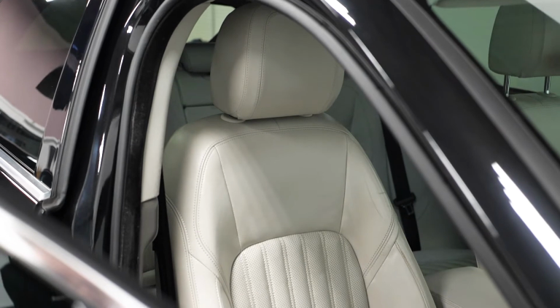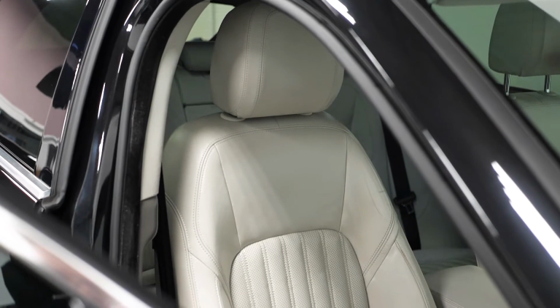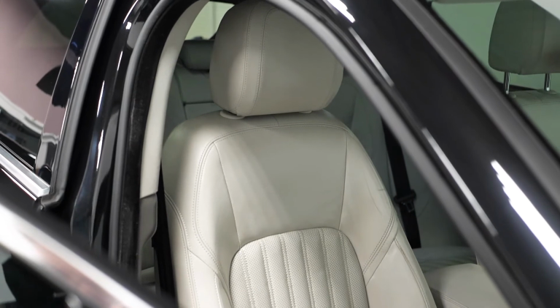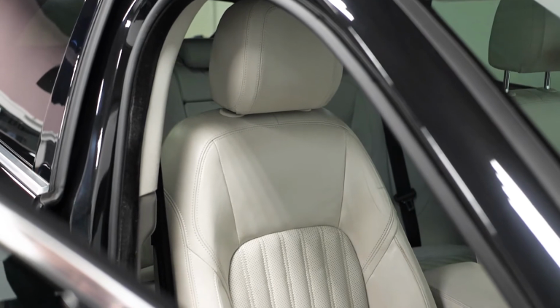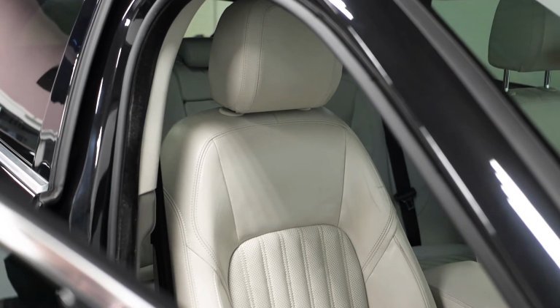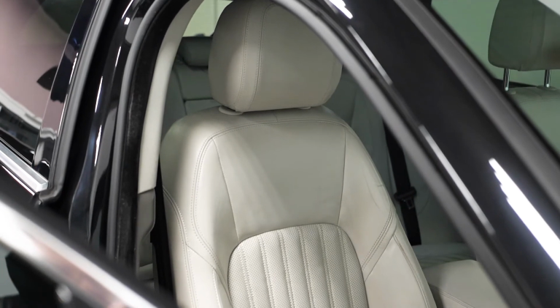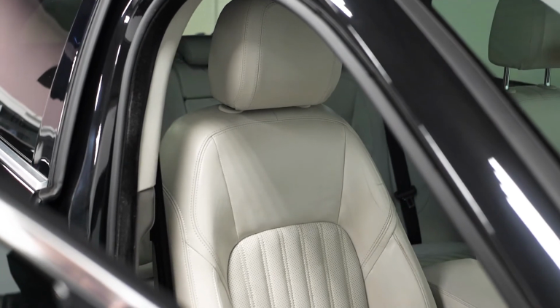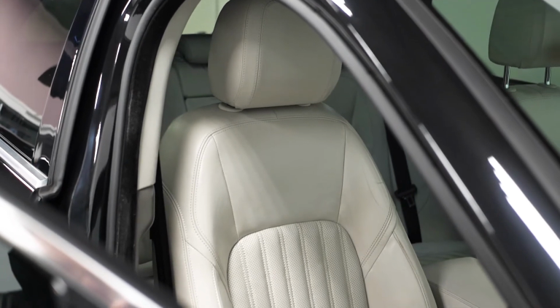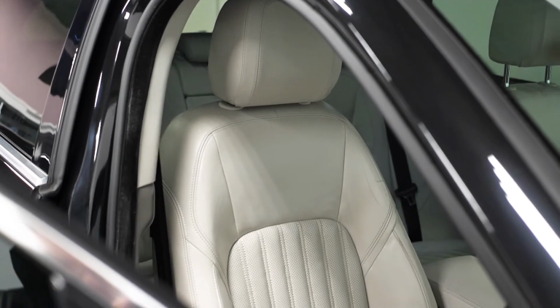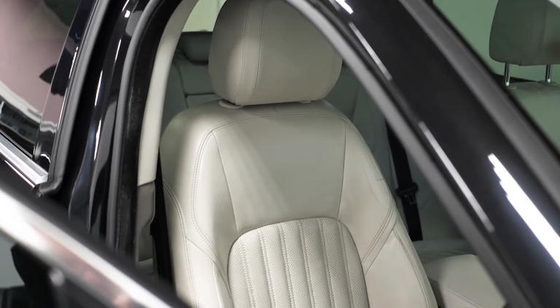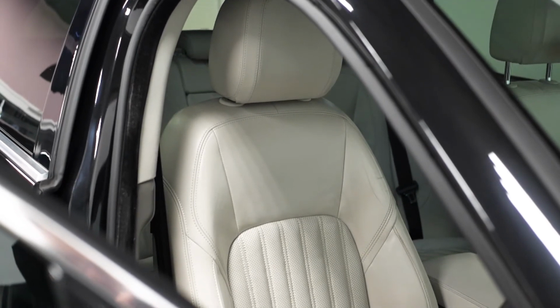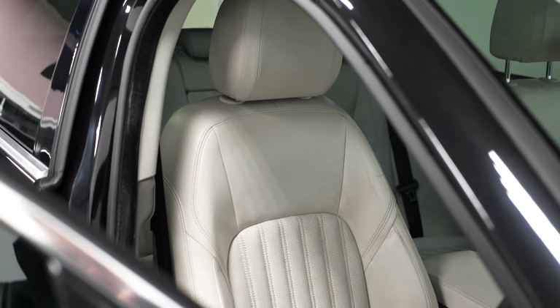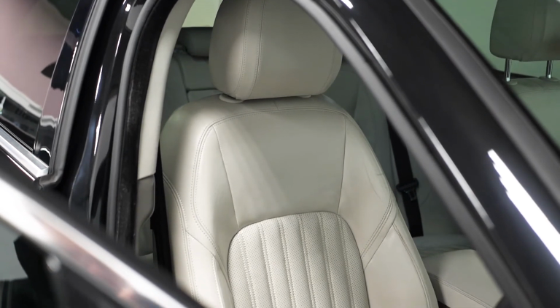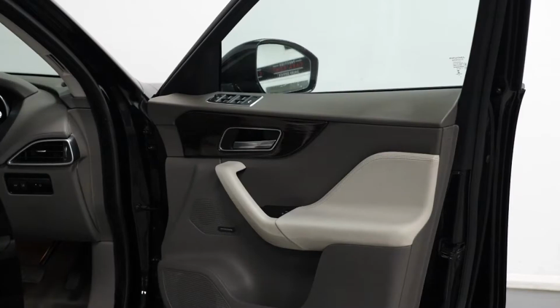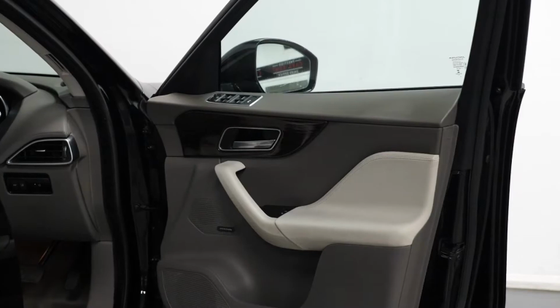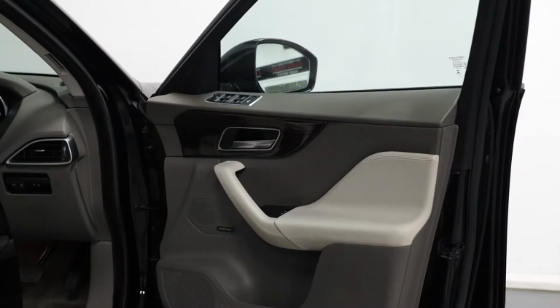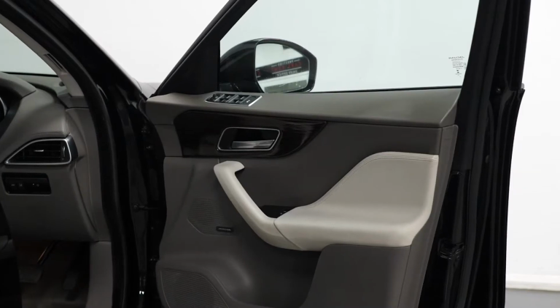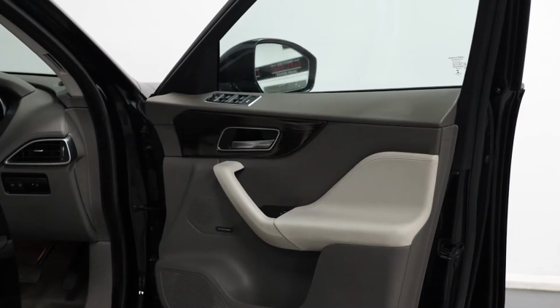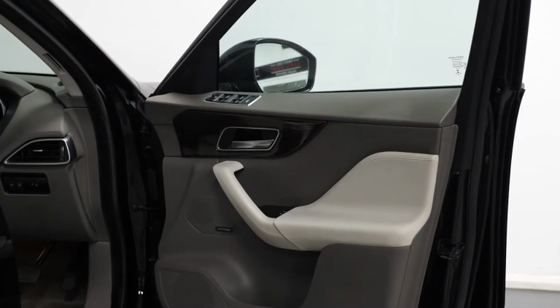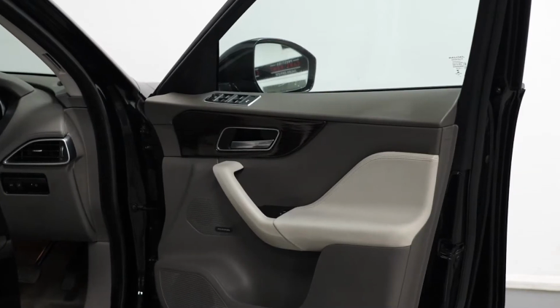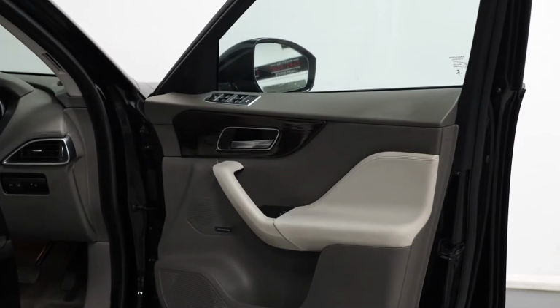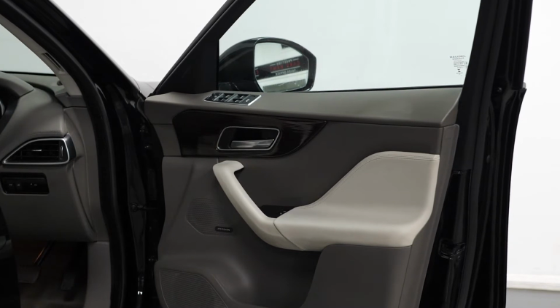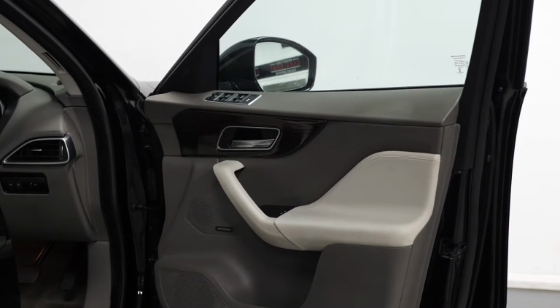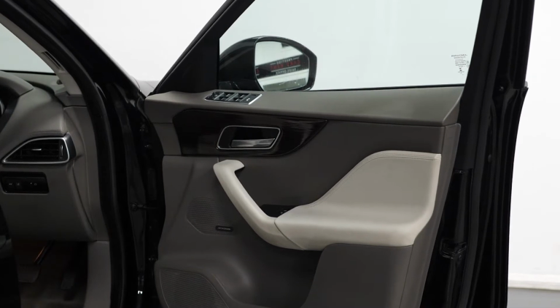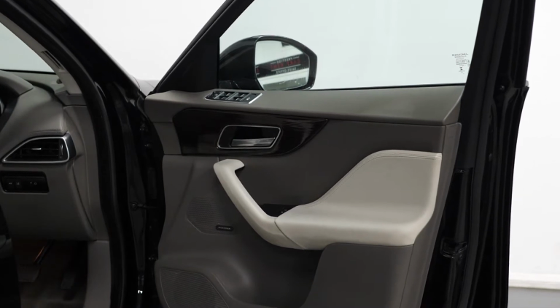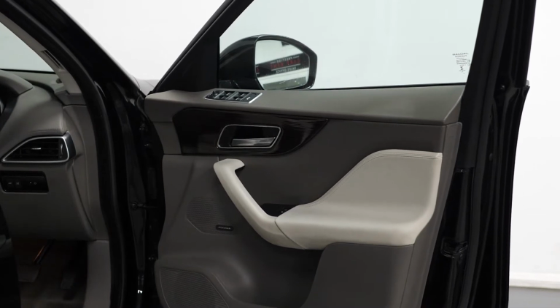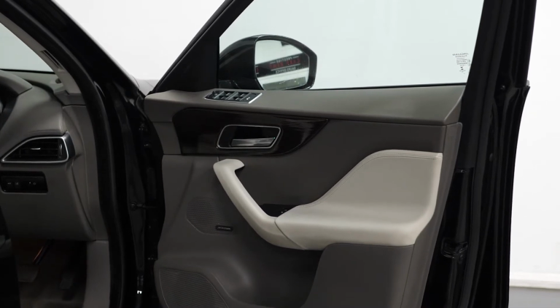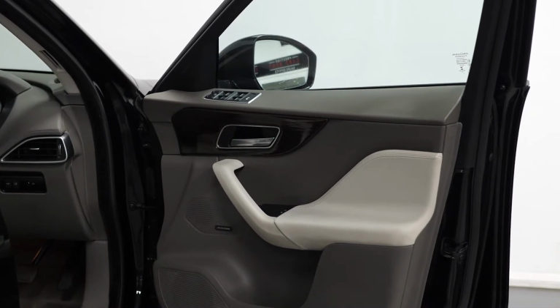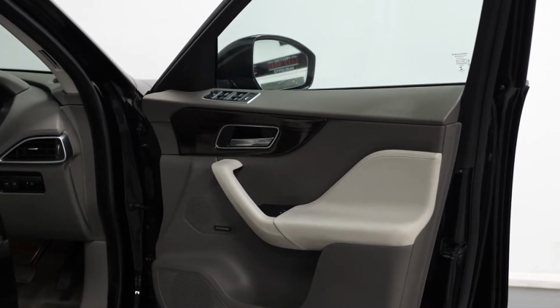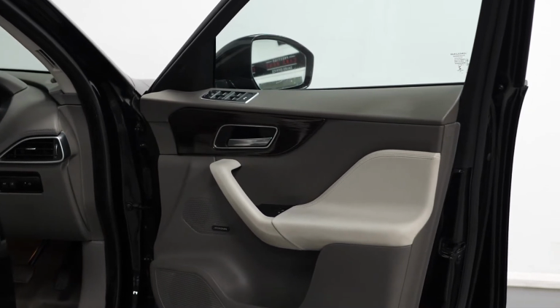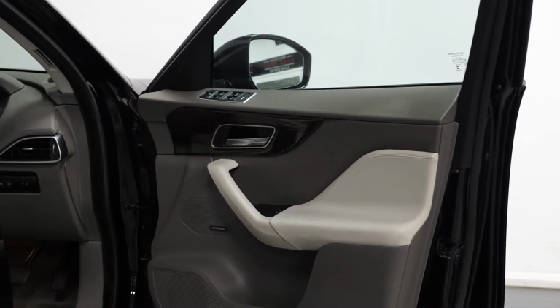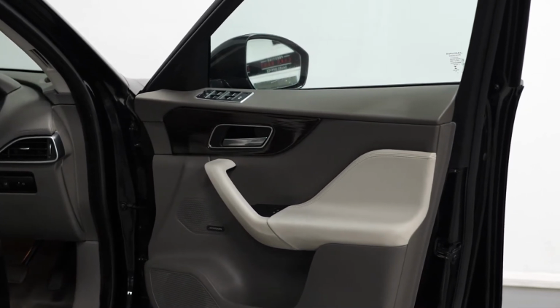The vehicle does come with a panoramic glass sunroof, the Meridian sound system, and a reversing camera as extra features on top of the Portfolio specification.